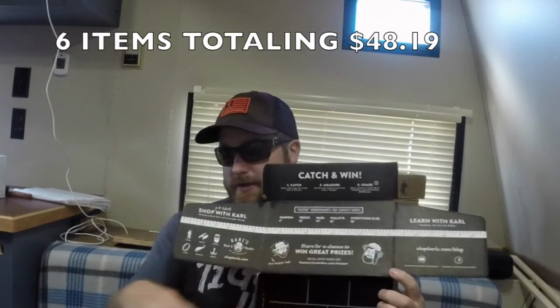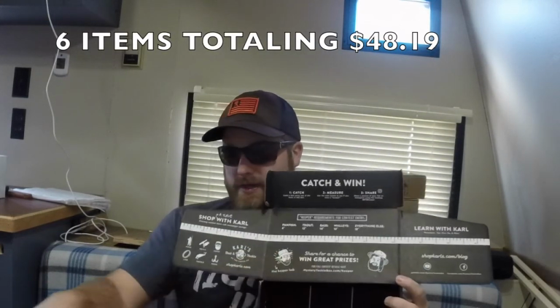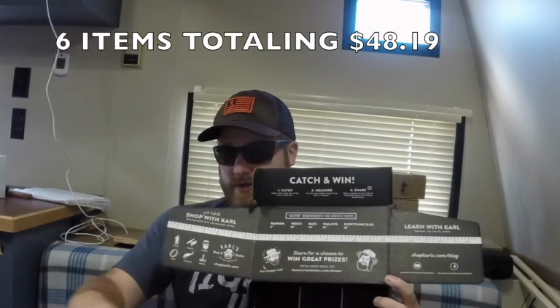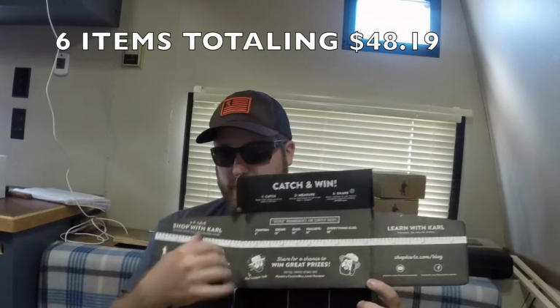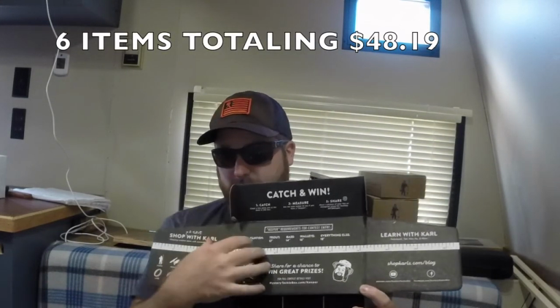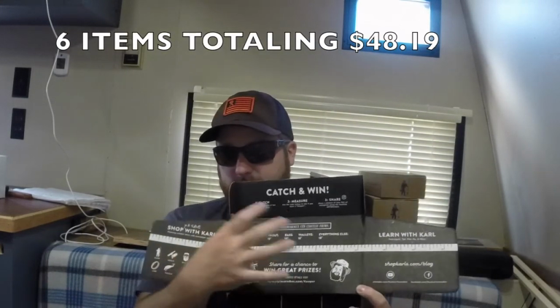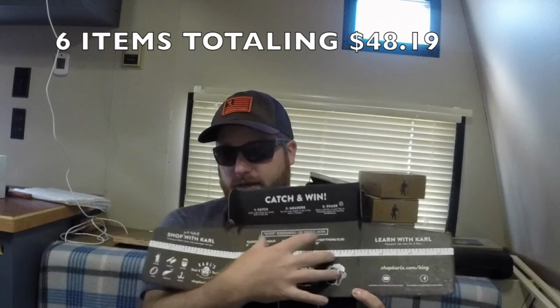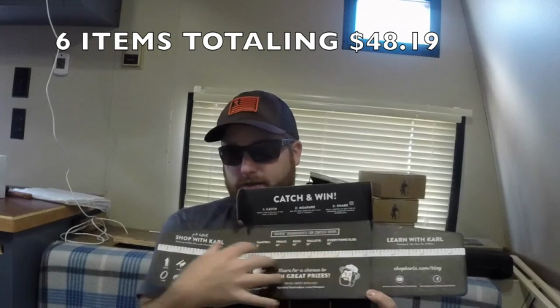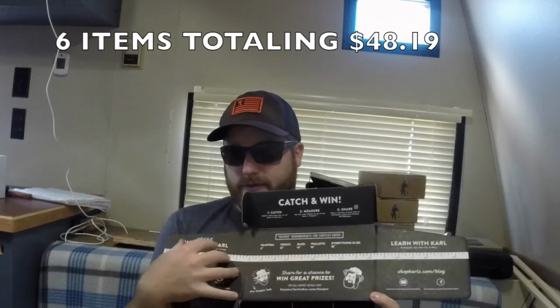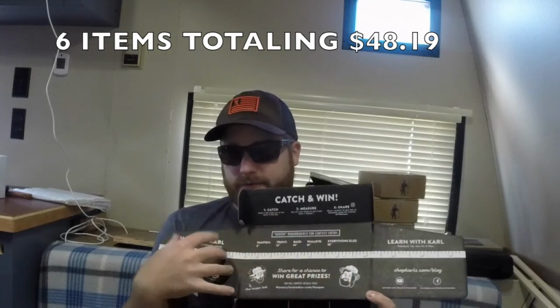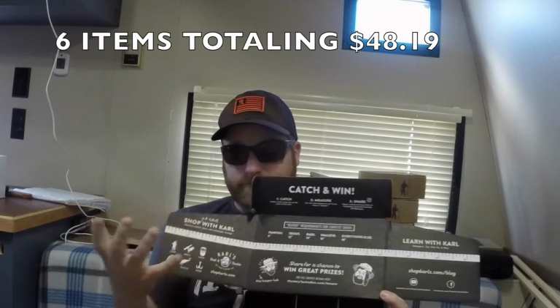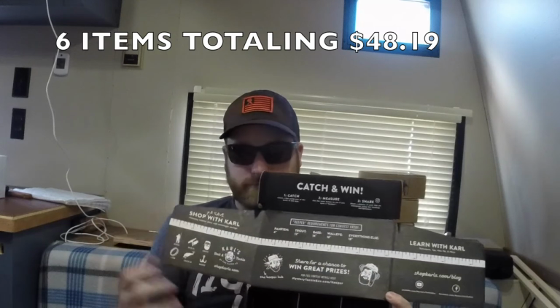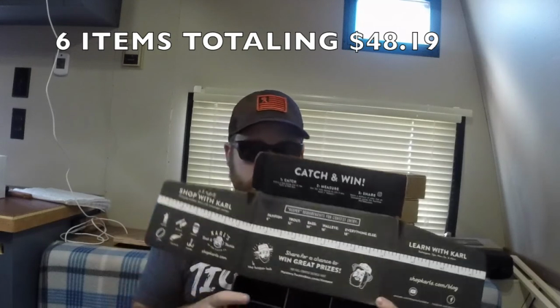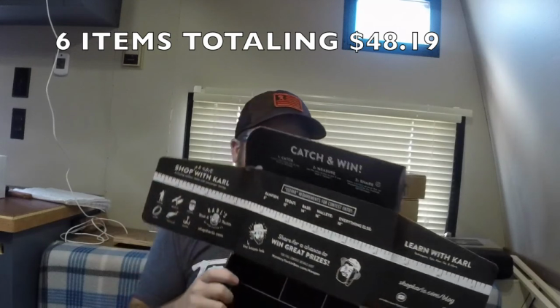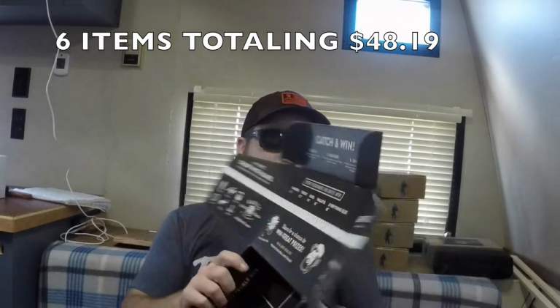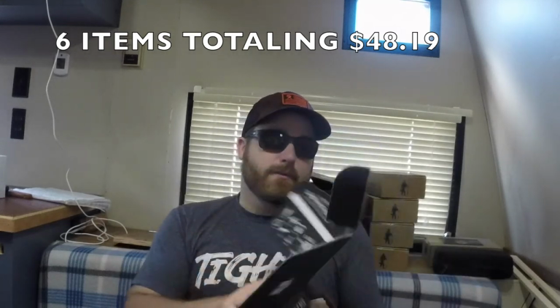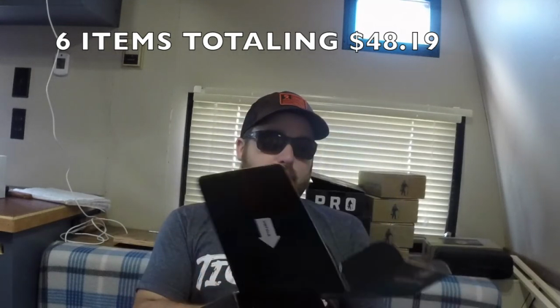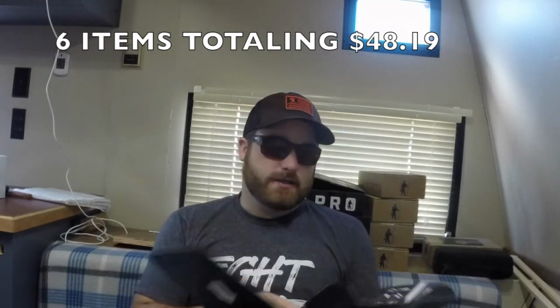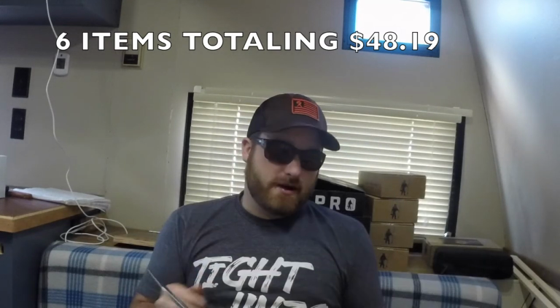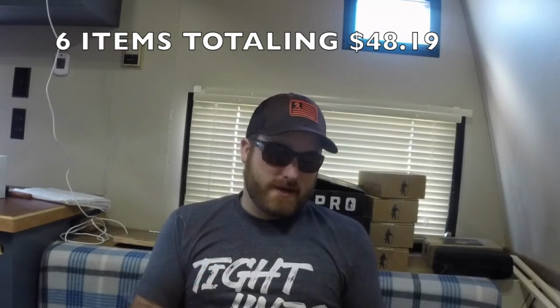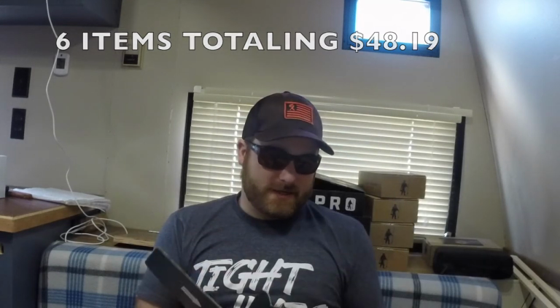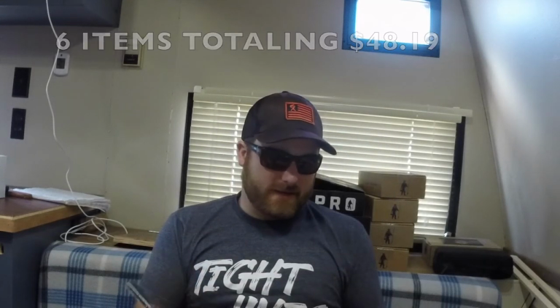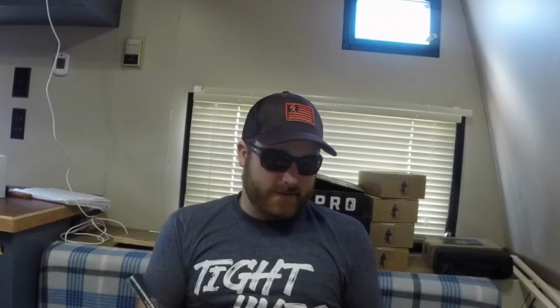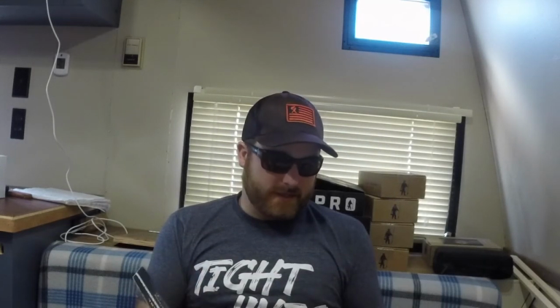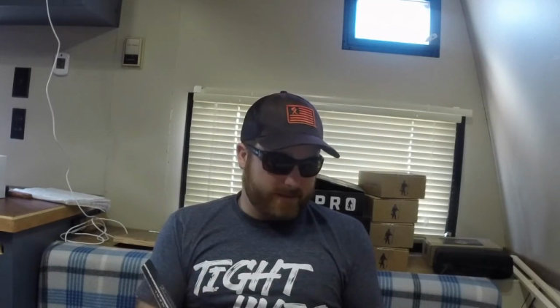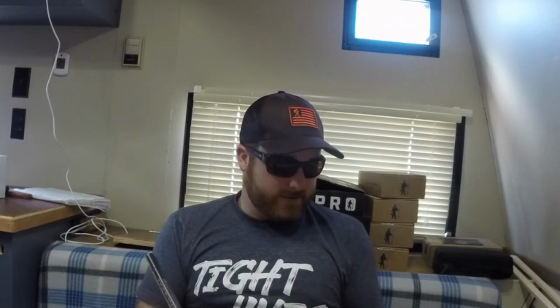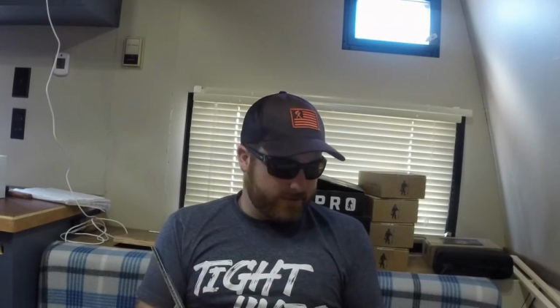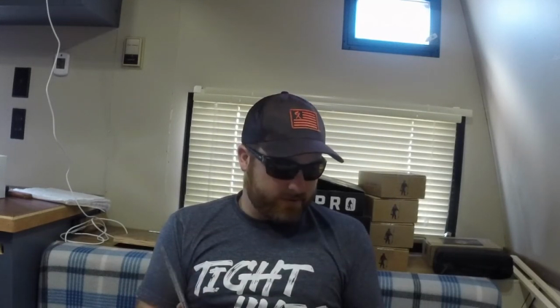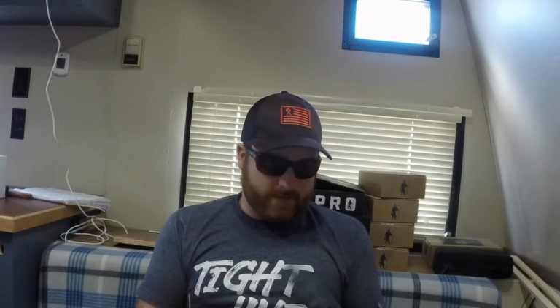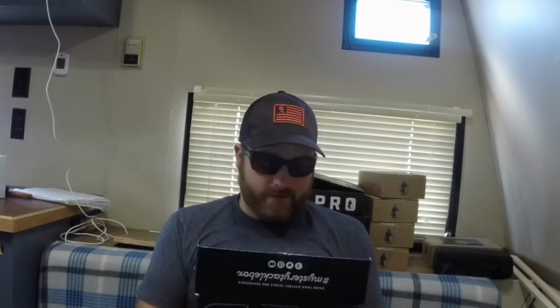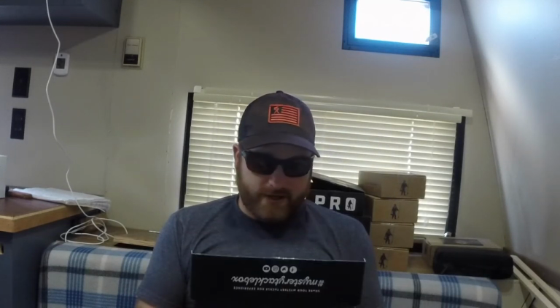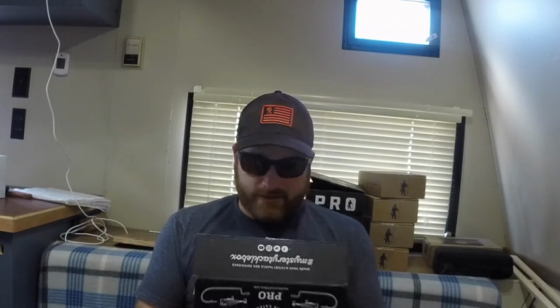Now as always we've got the catch and win: you catch a bass 14 inches or bigger, lay it on the board with anything shown in the box, put it on Instagram with hashtag MTBKeeper and you can win great prizes.